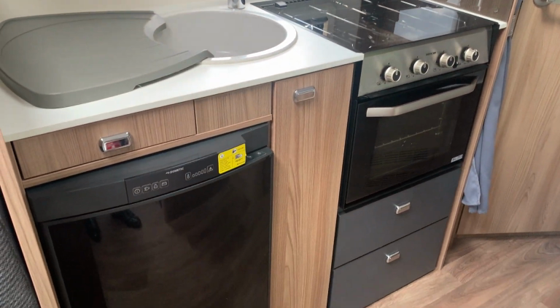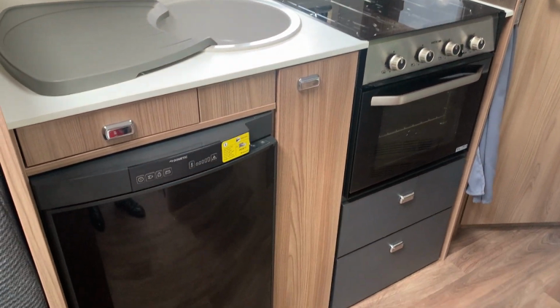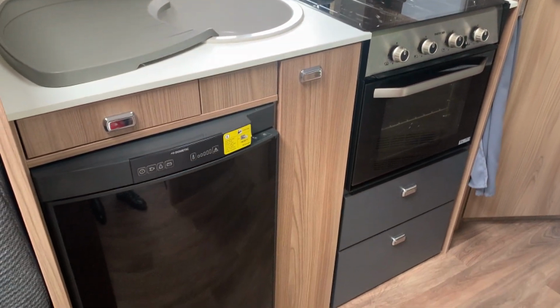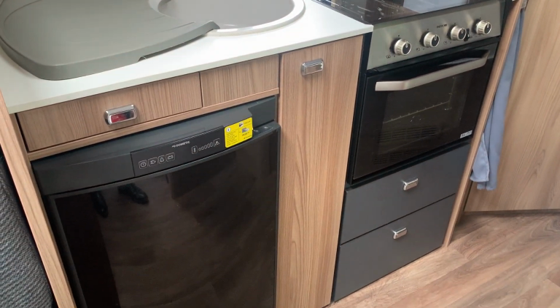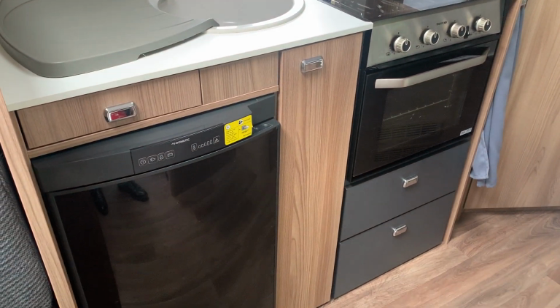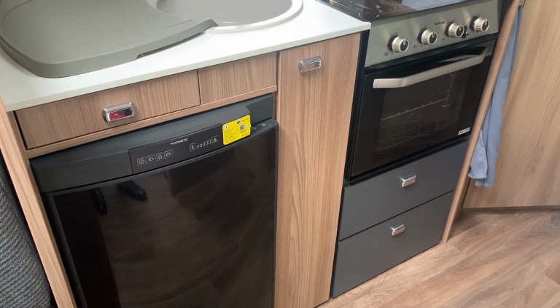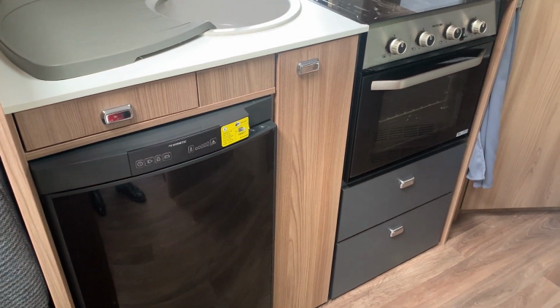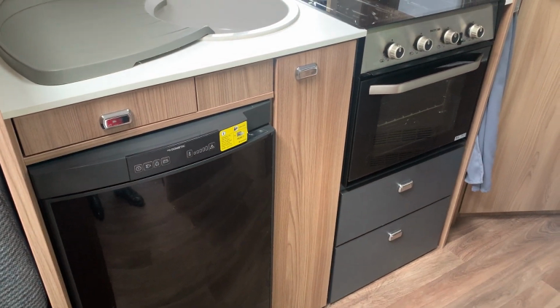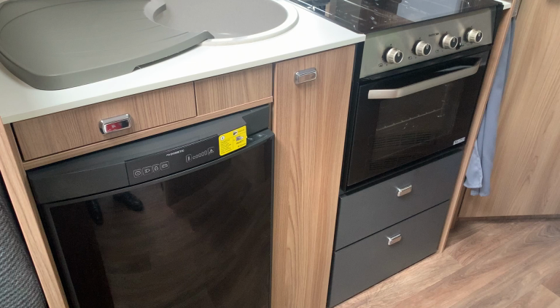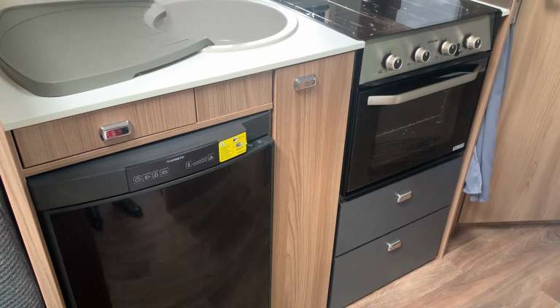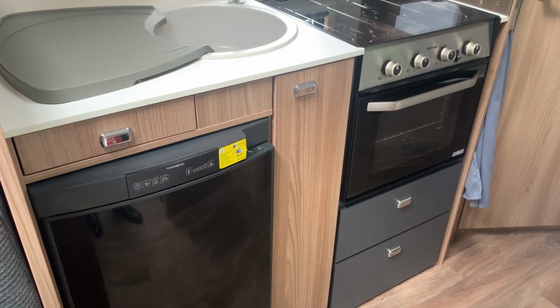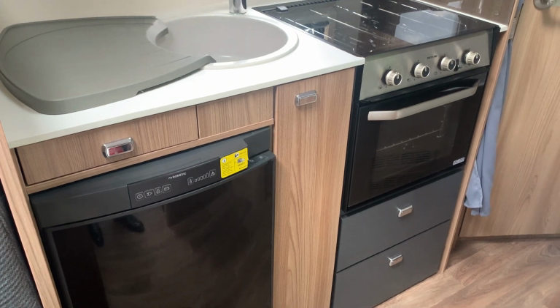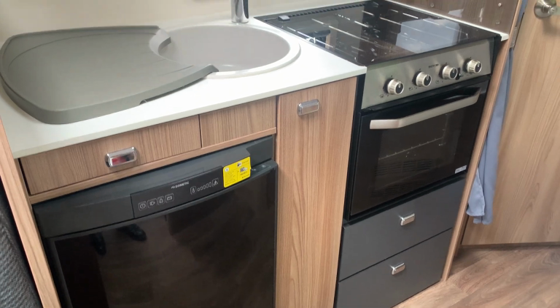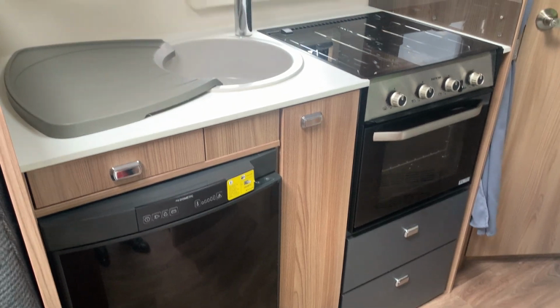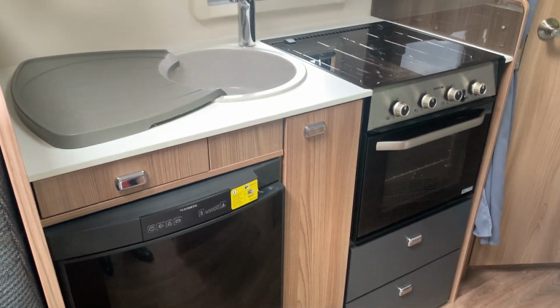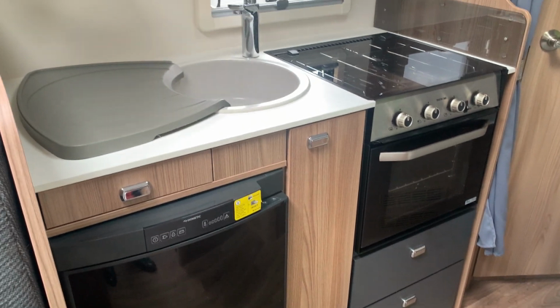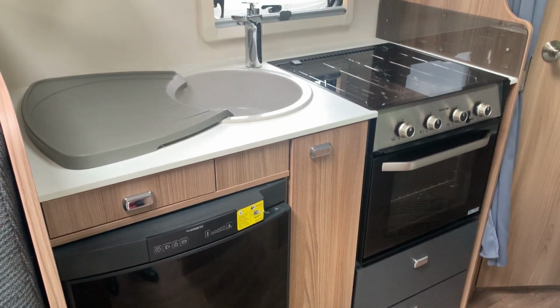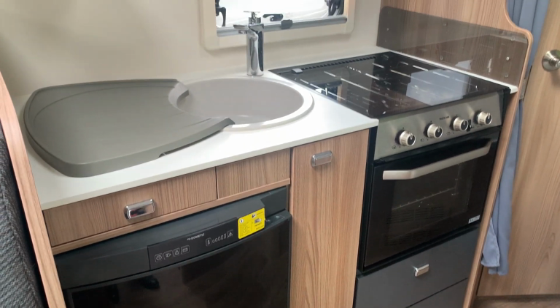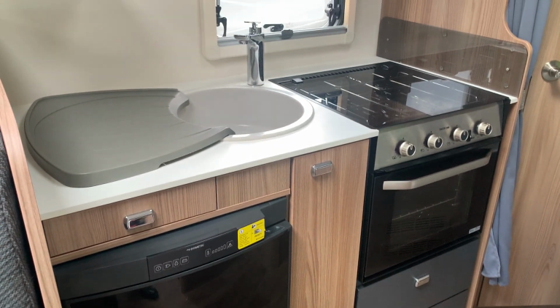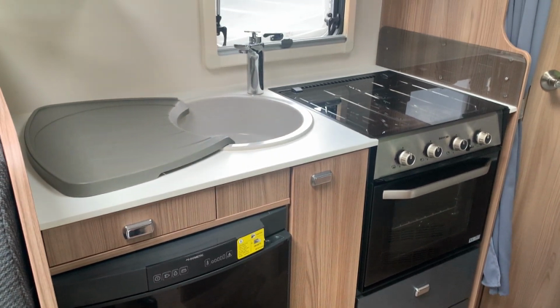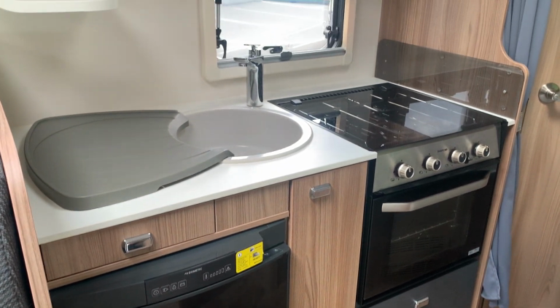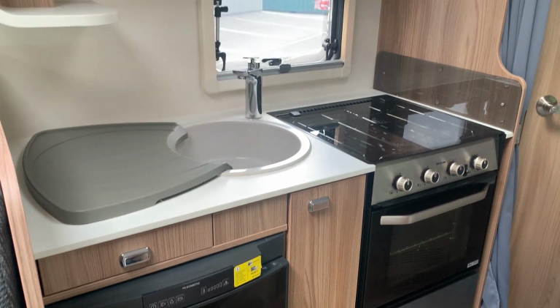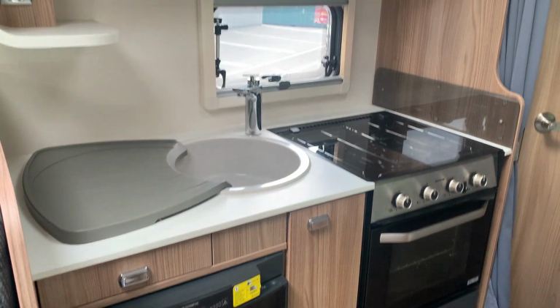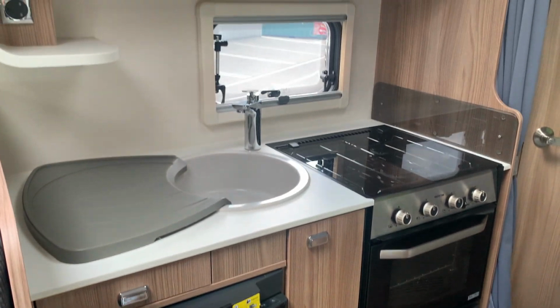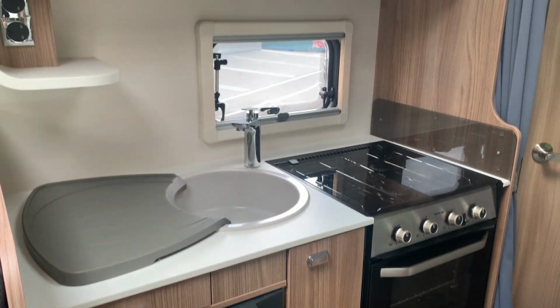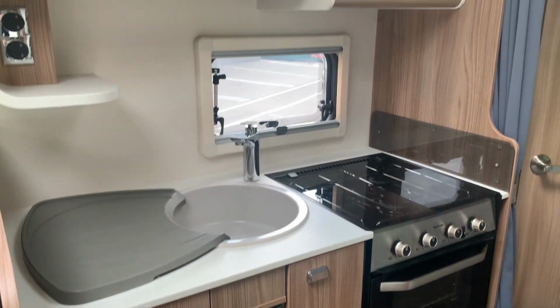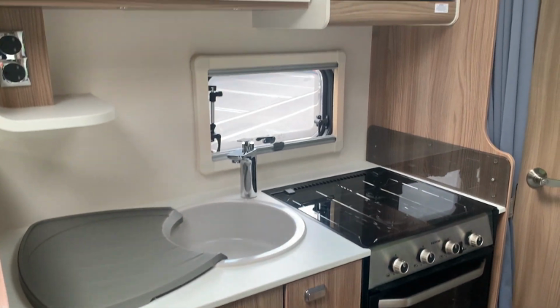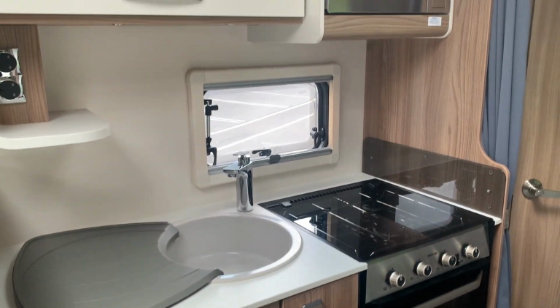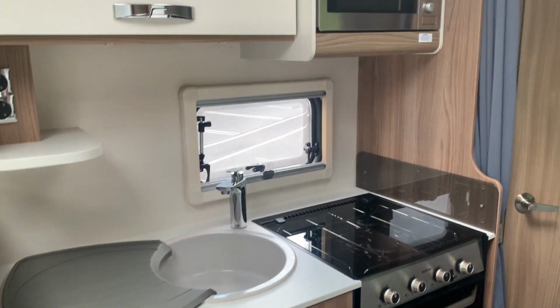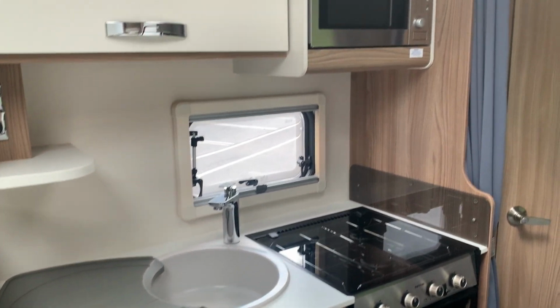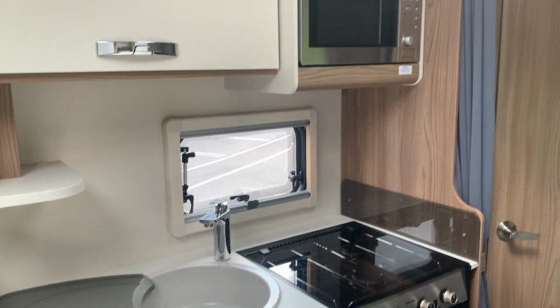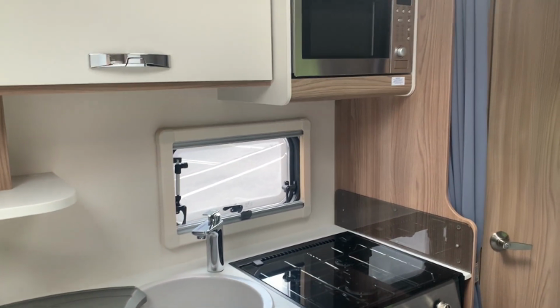You've got your fridge, freezer, cooker, hob, and we've got a microwave in this one.